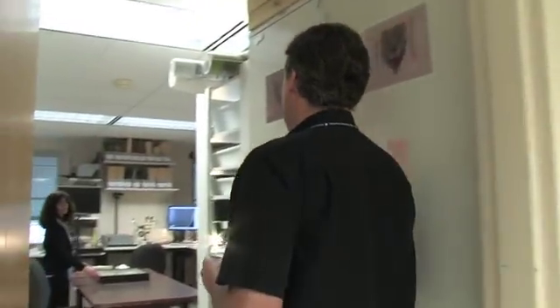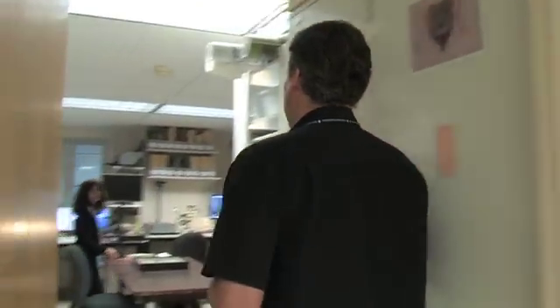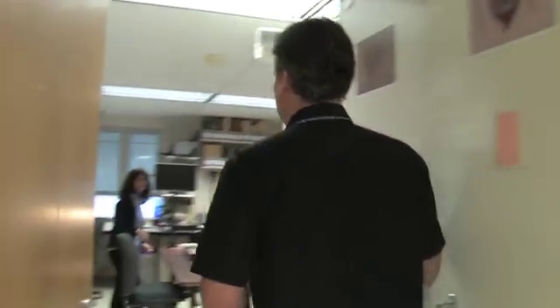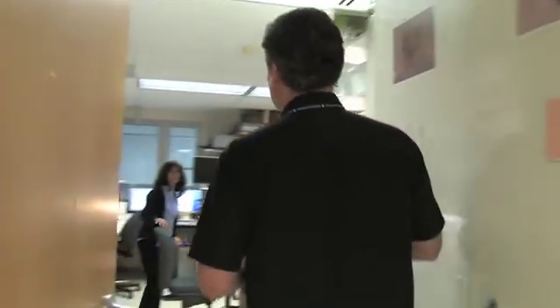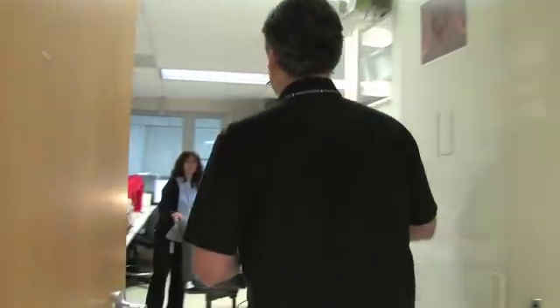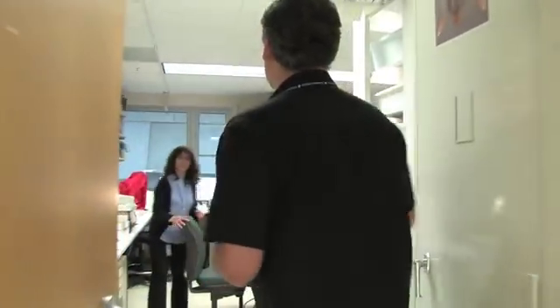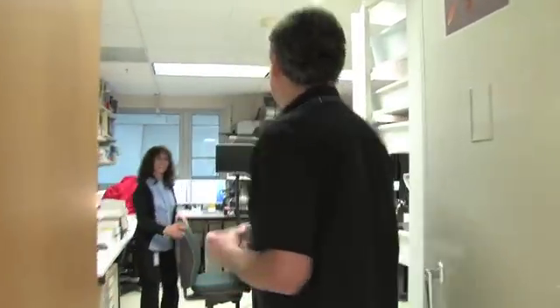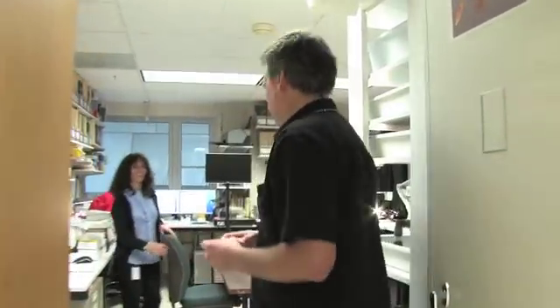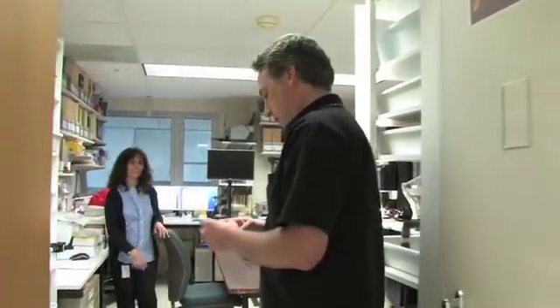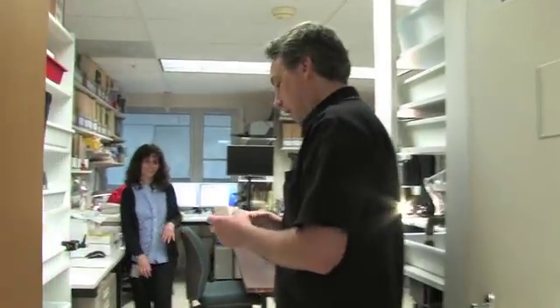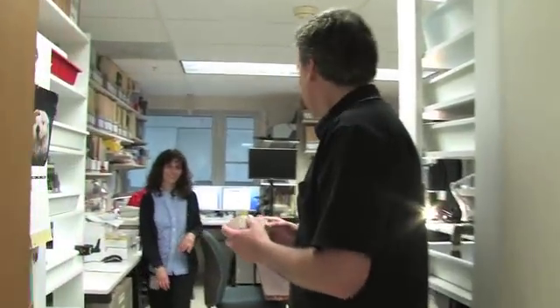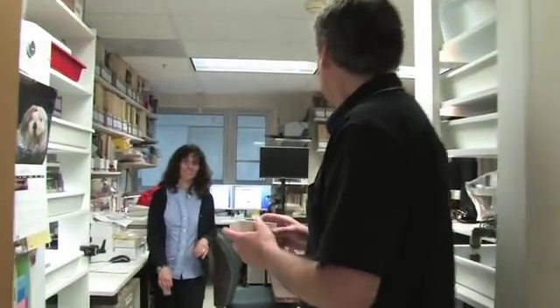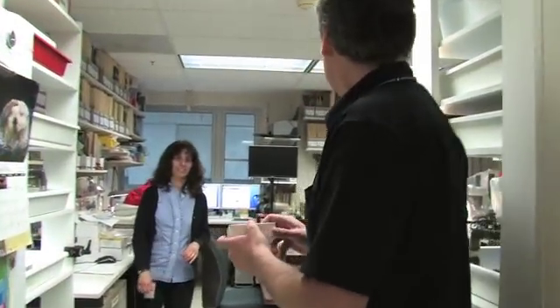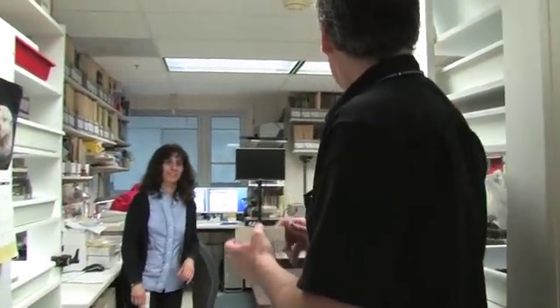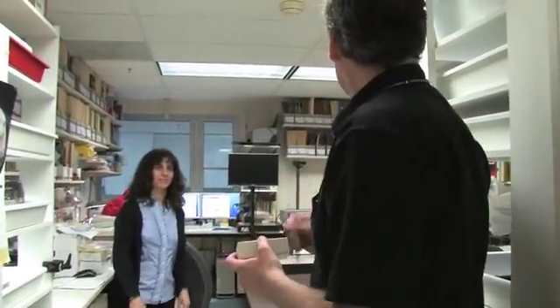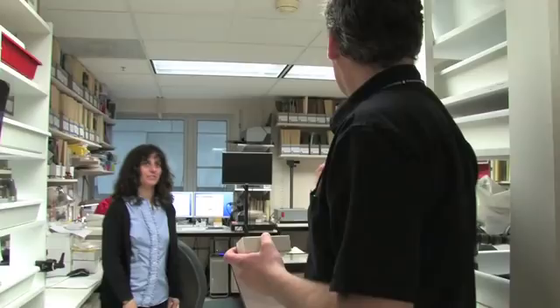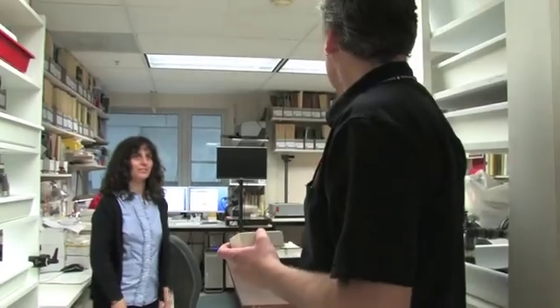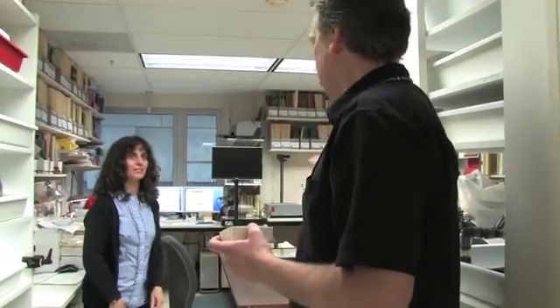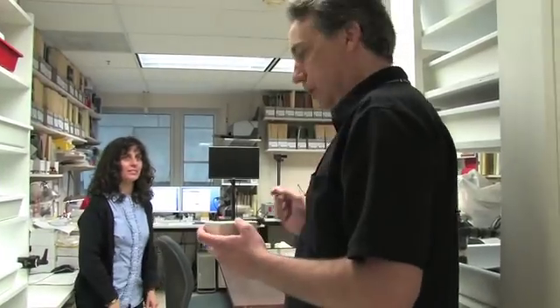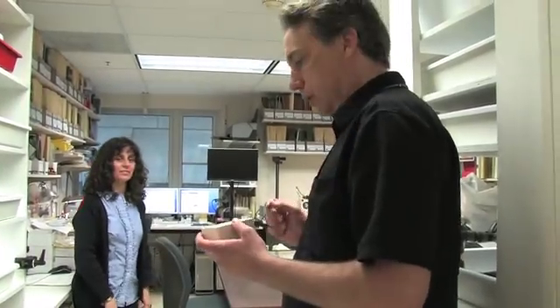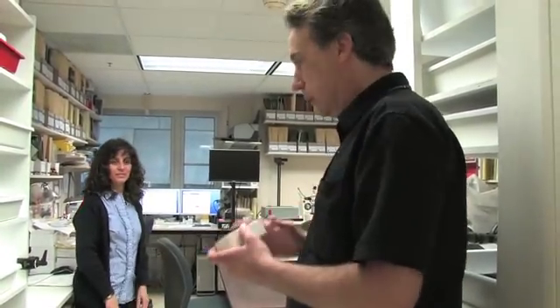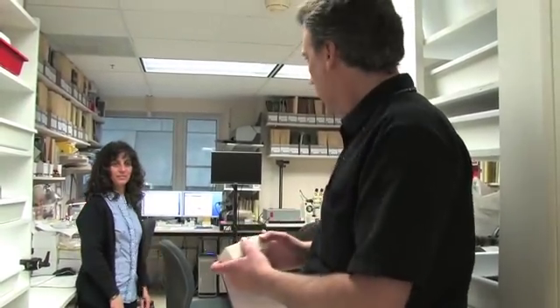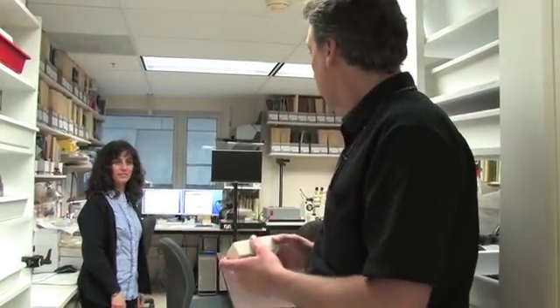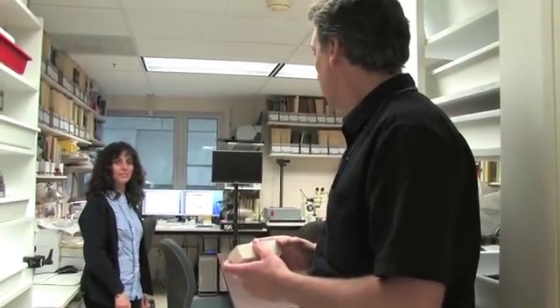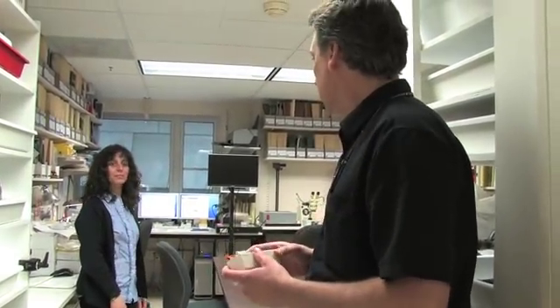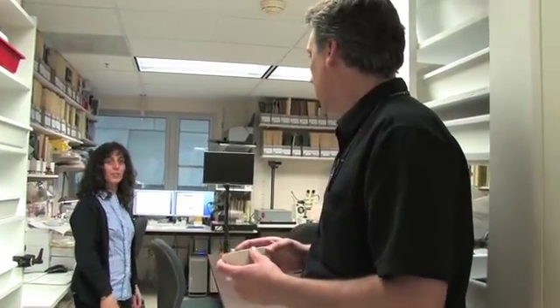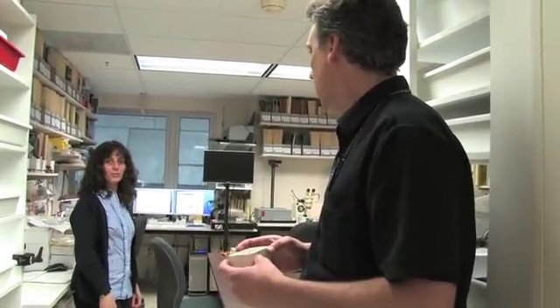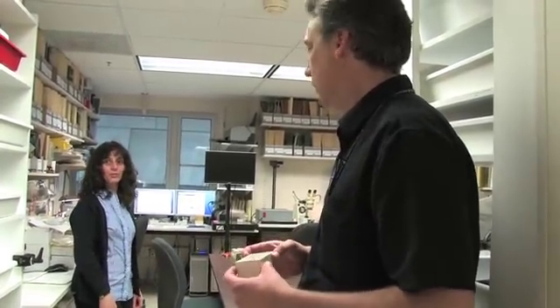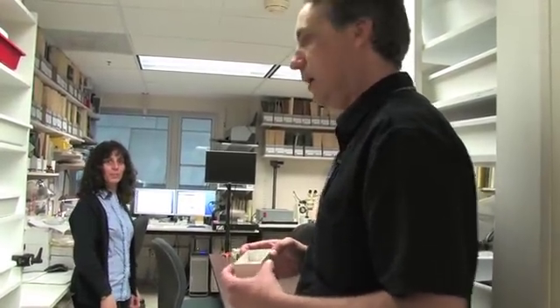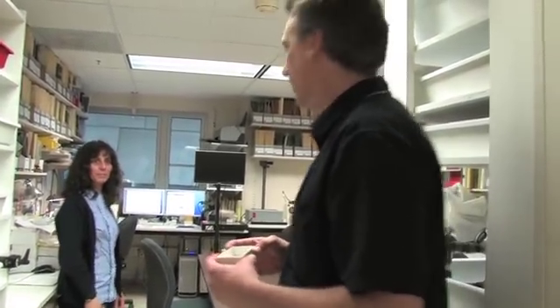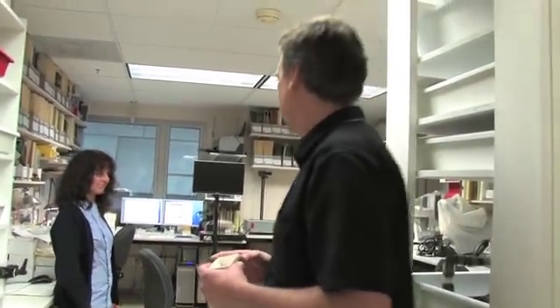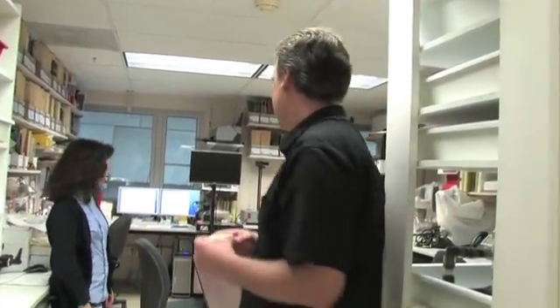Hi, Eugenia. Hi, hello. Is it okay if we use your microscope and your computer screen to have a look at this bee? Yes, of course. Great, thanks.